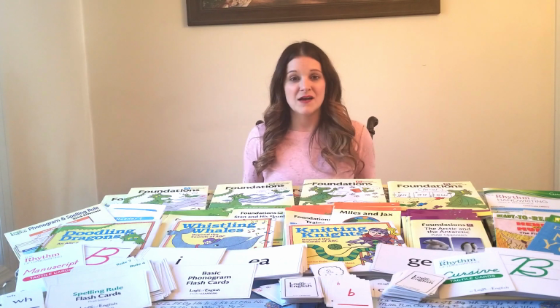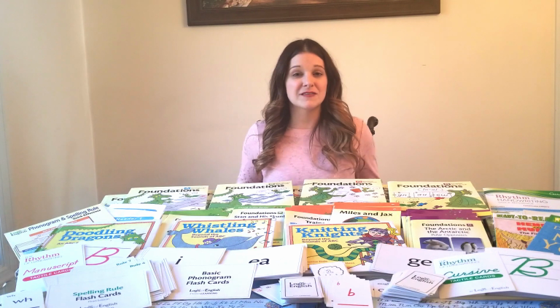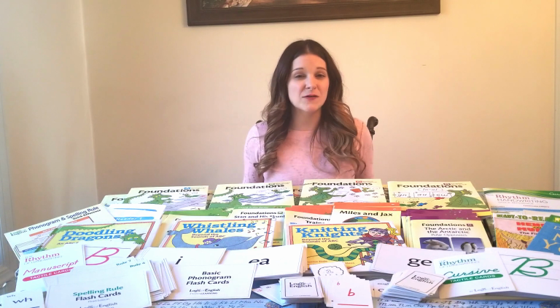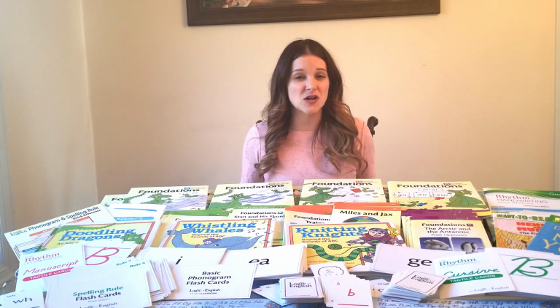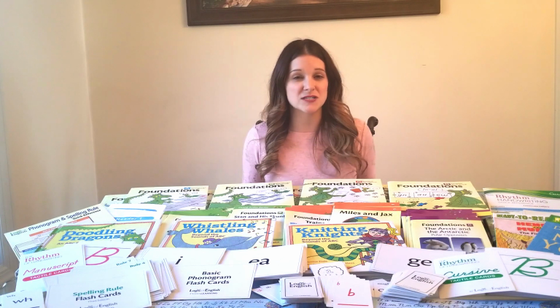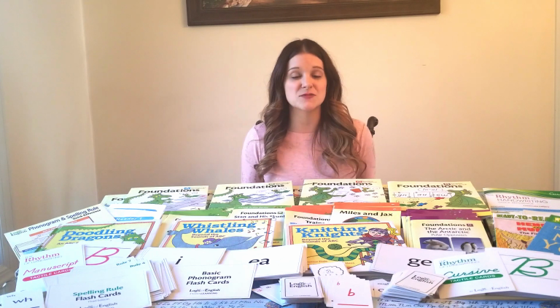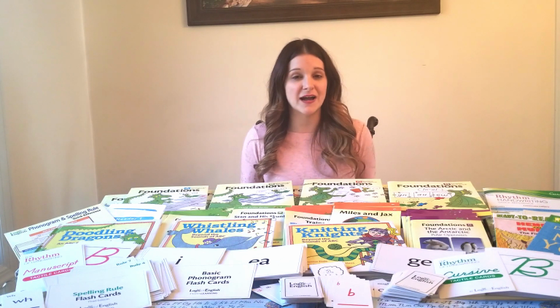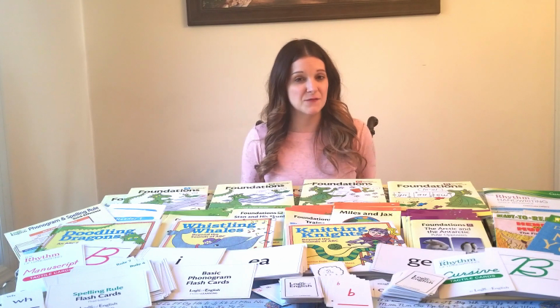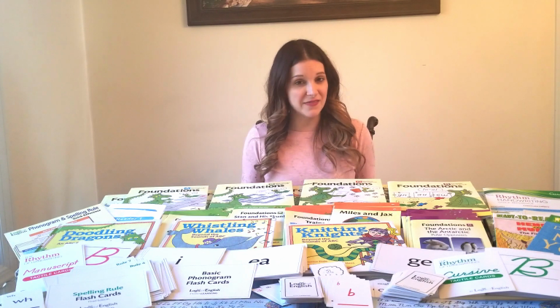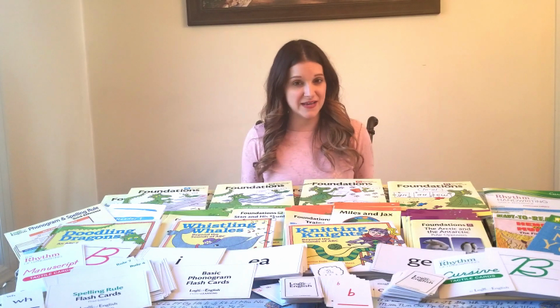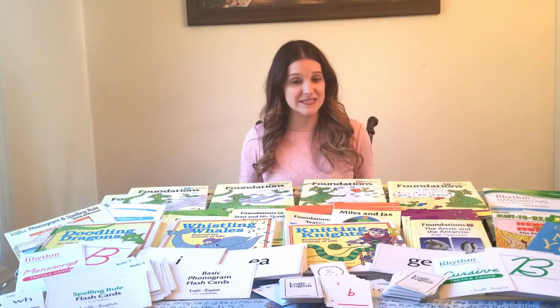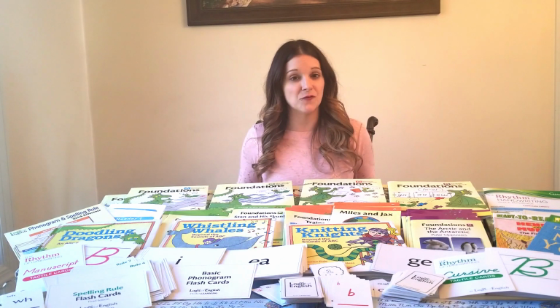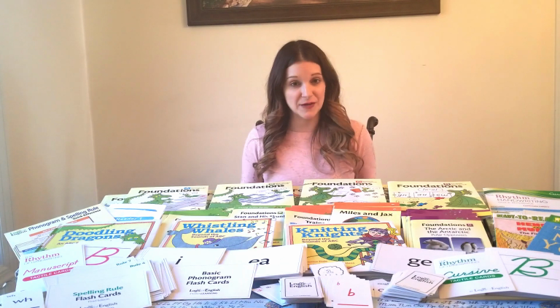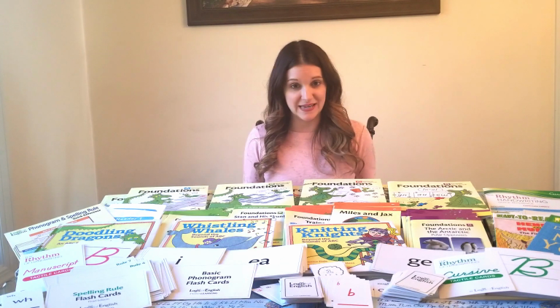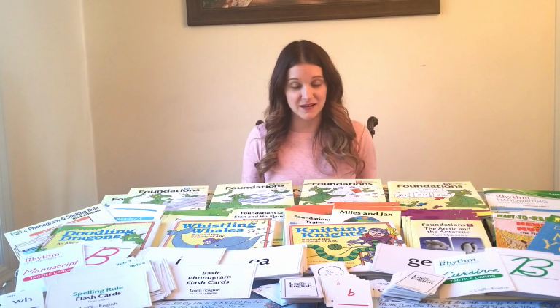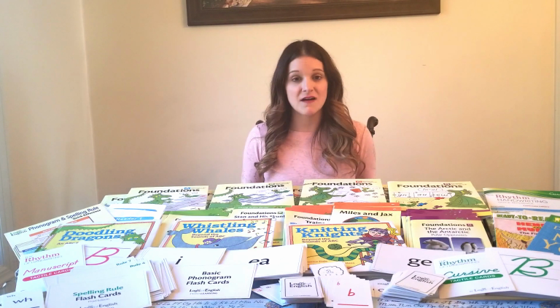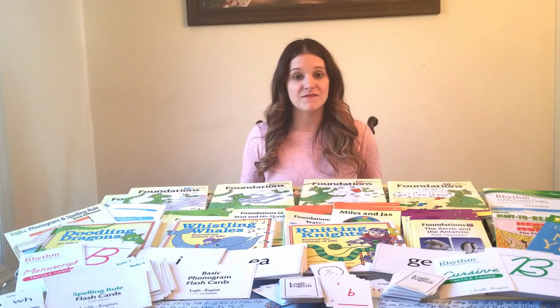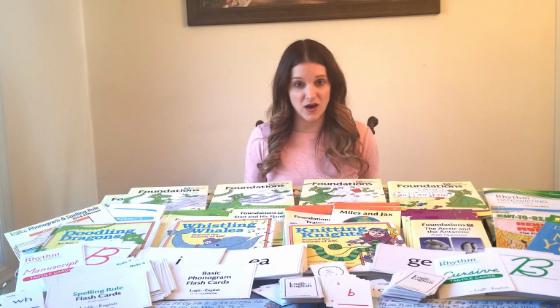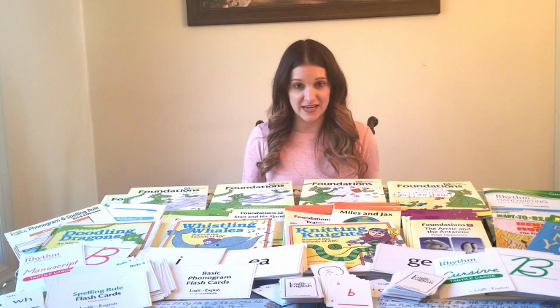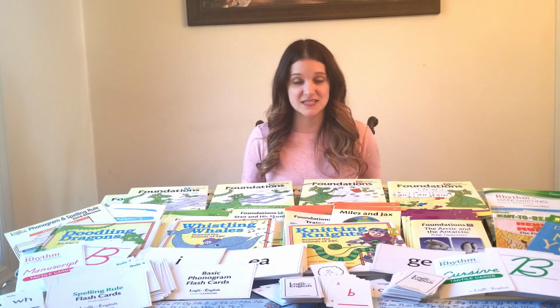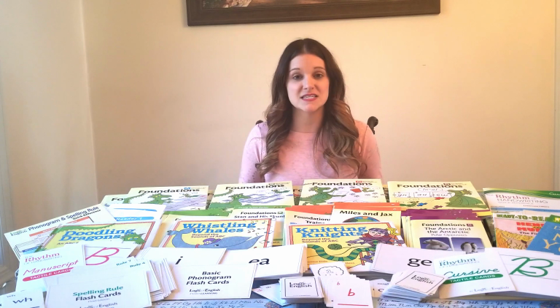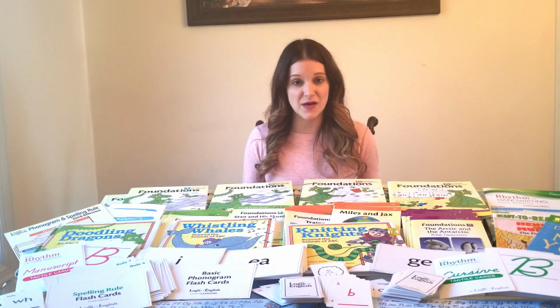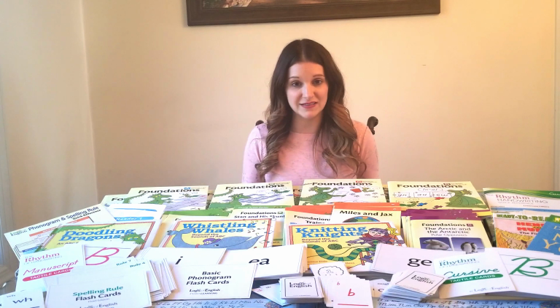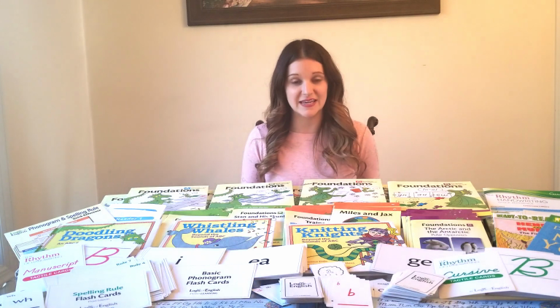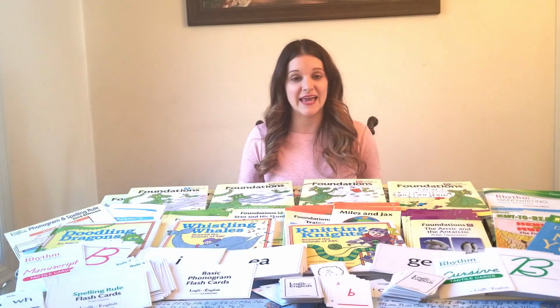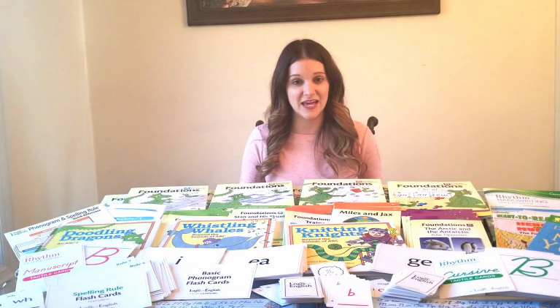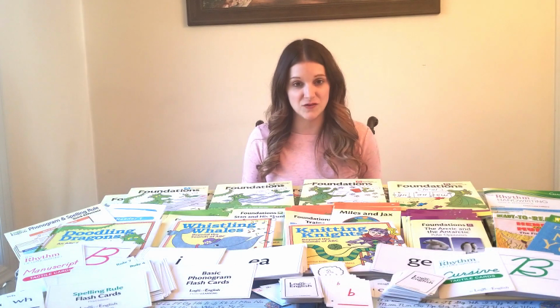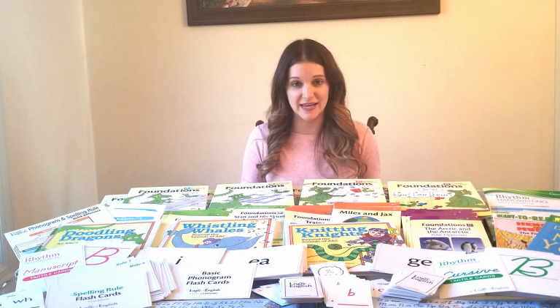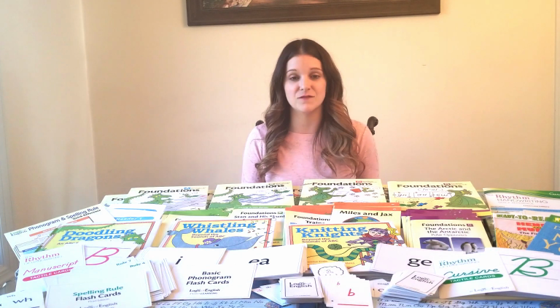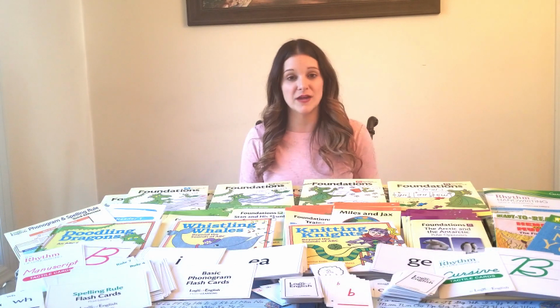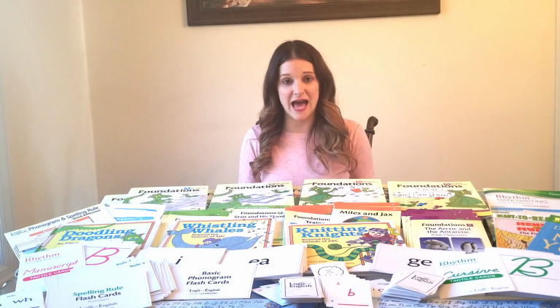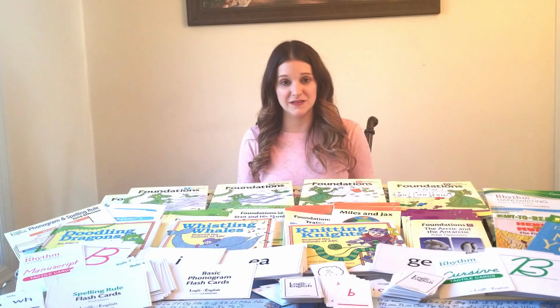For language arts I'm talking about things like reading, phonics, spelling, handwriting, and vocabulary.